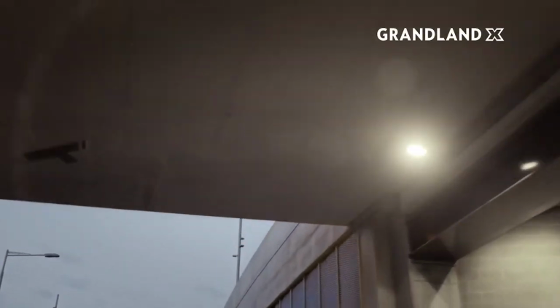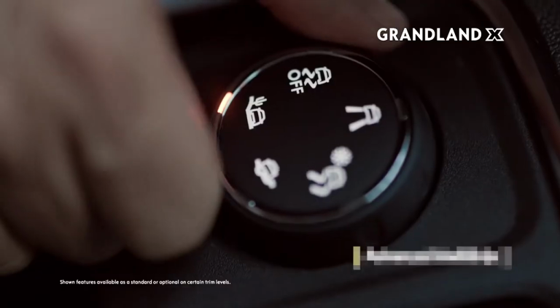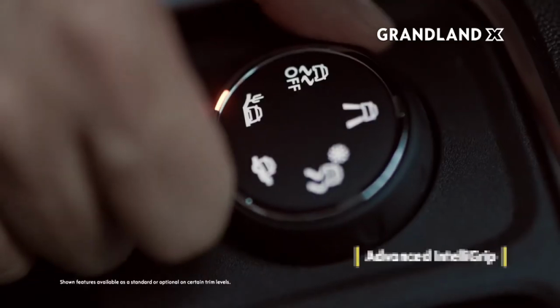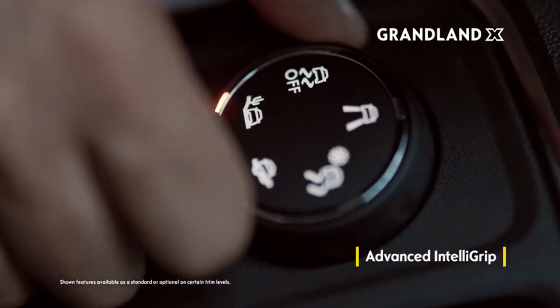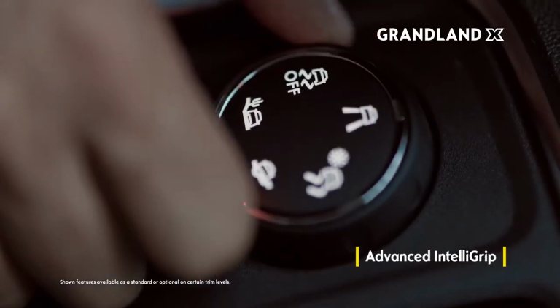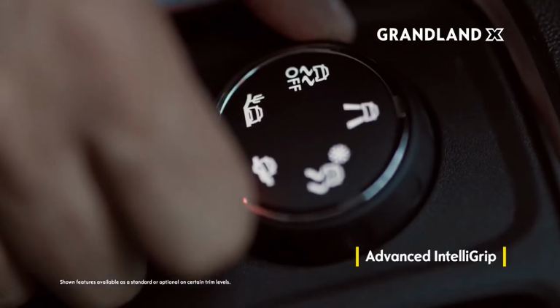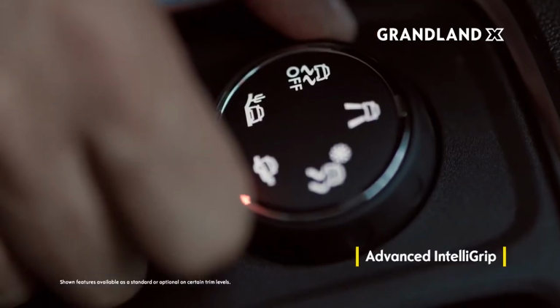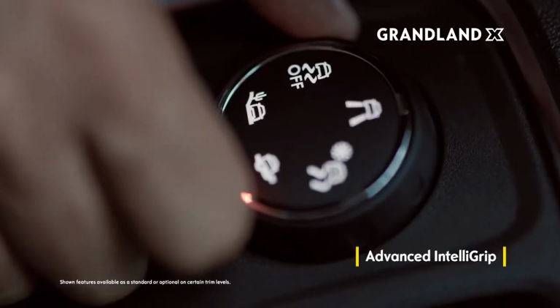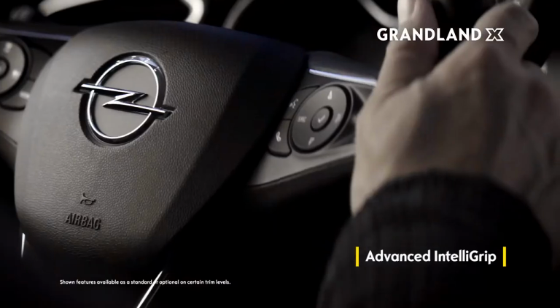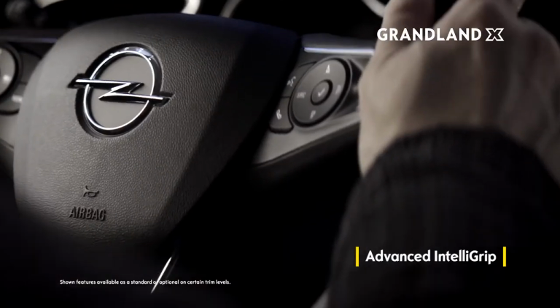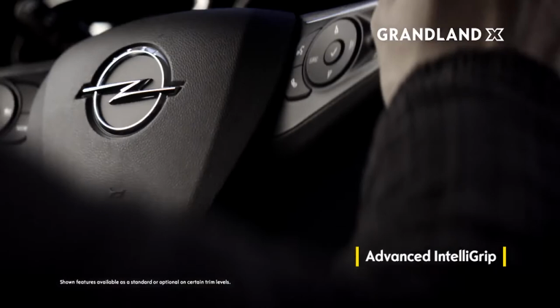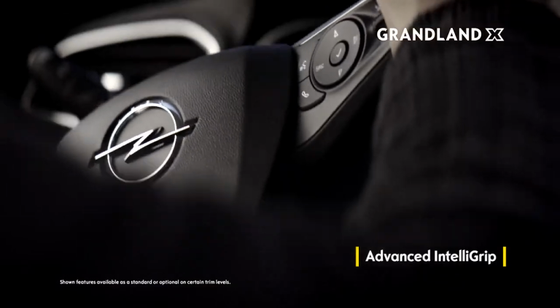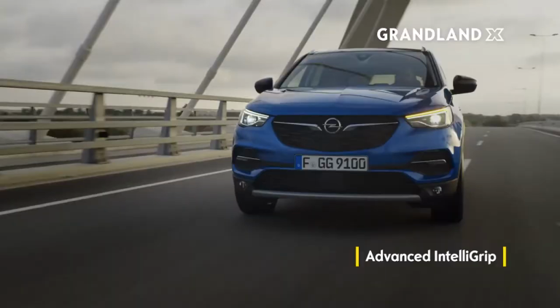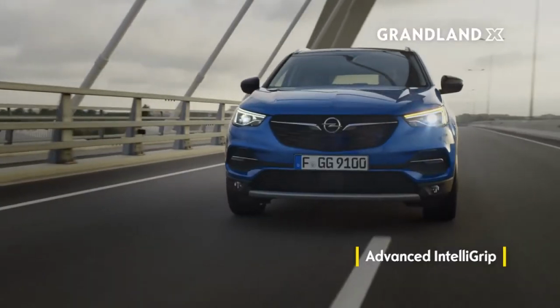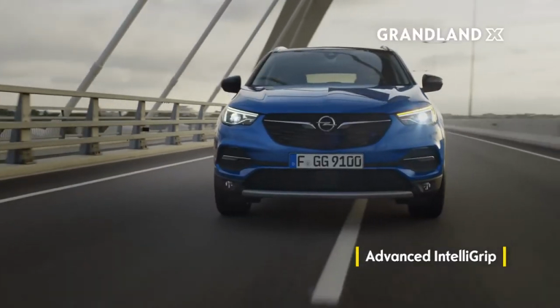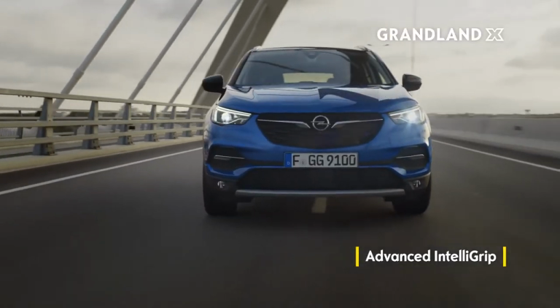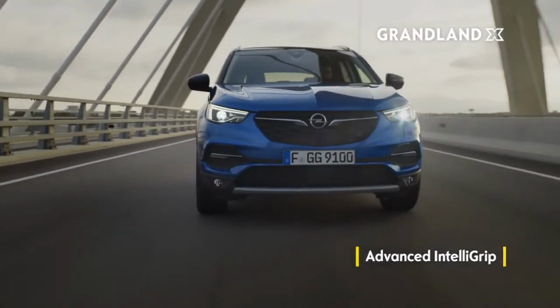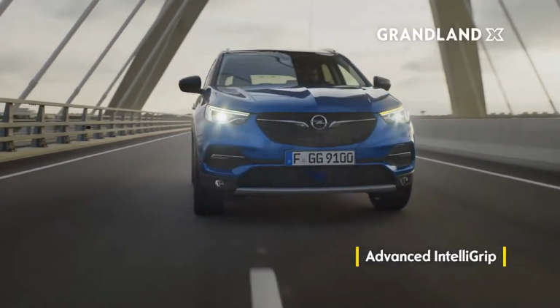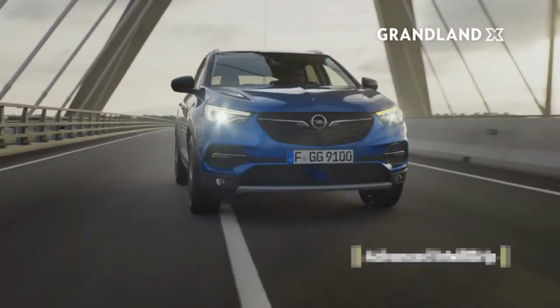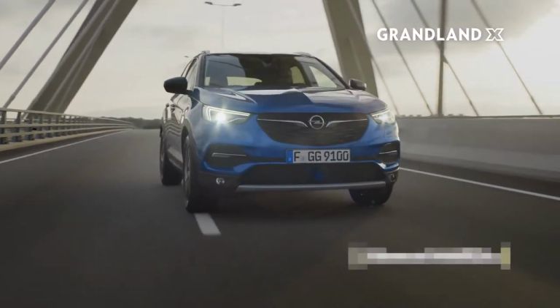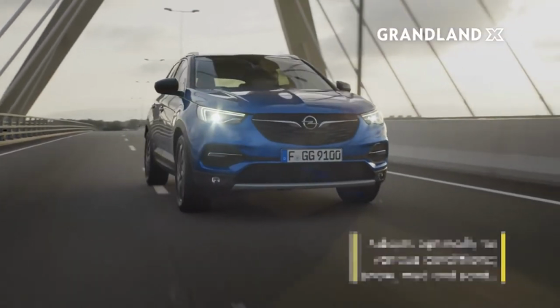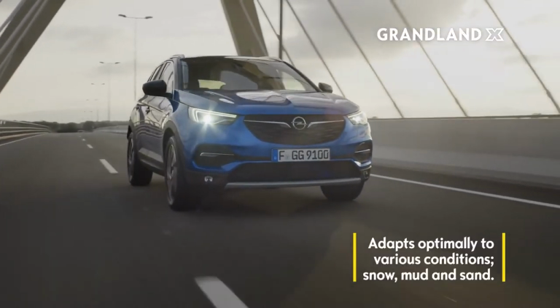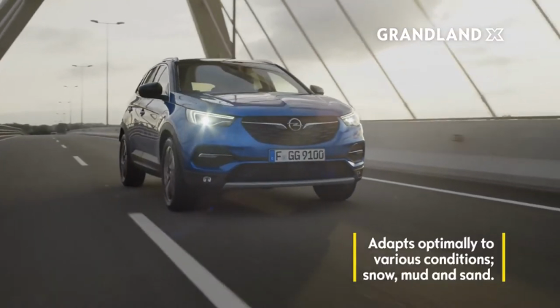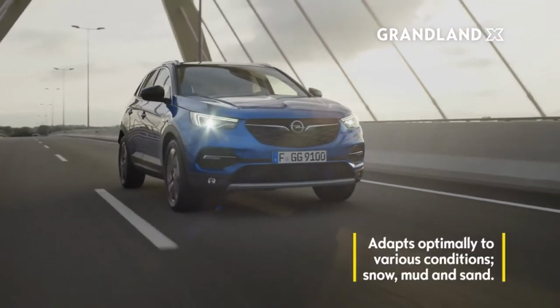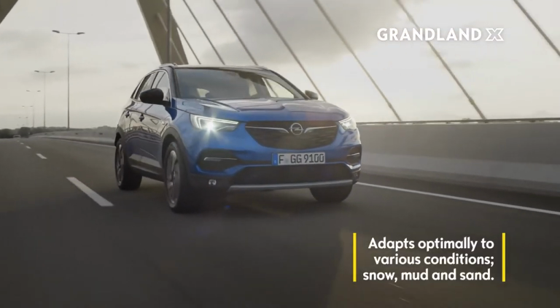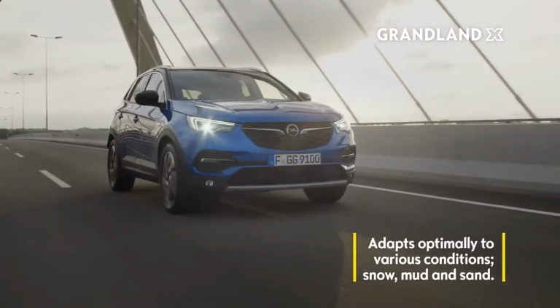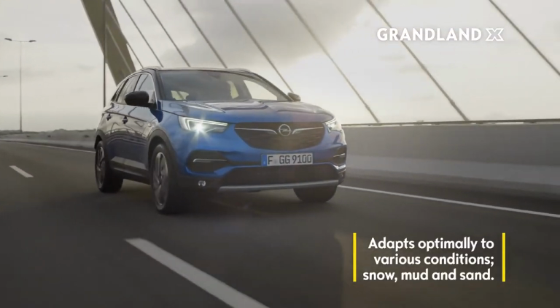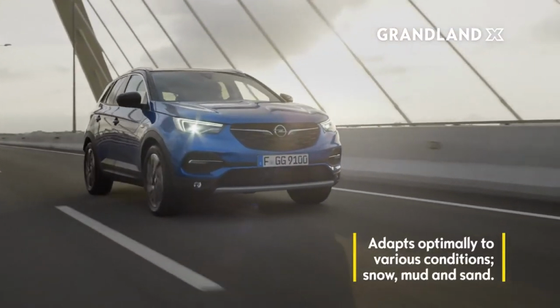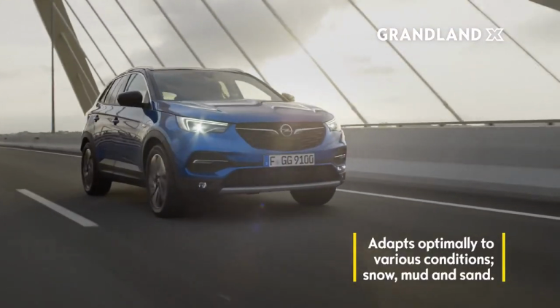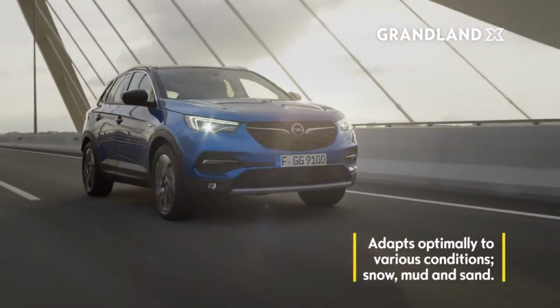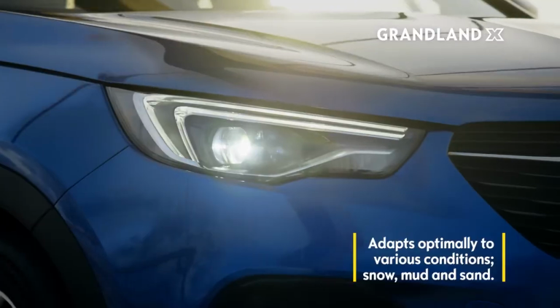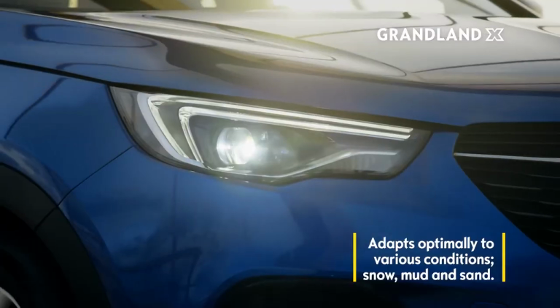Easily reached, the IntelliGrip function holds you firm and steady in adverse road conditions.